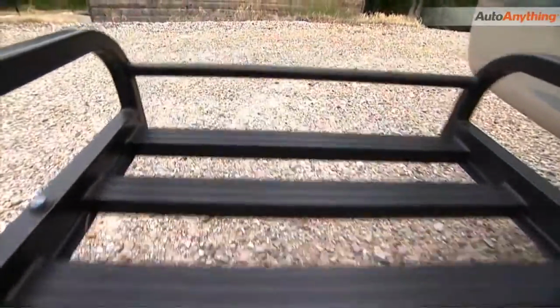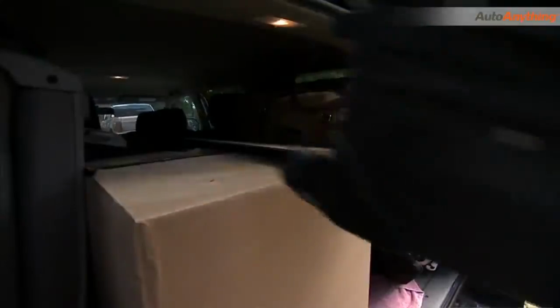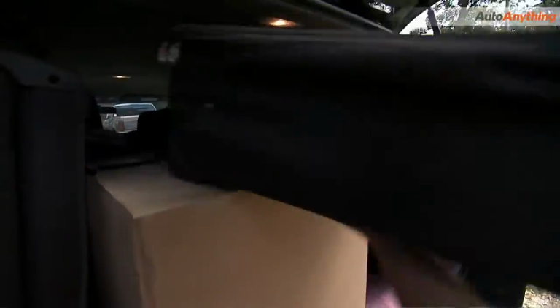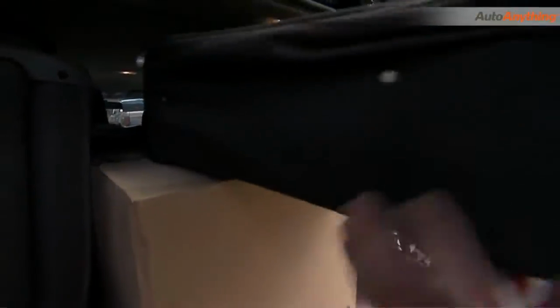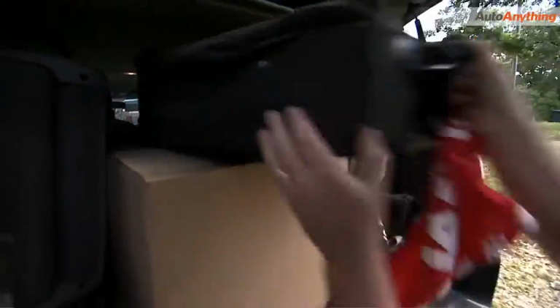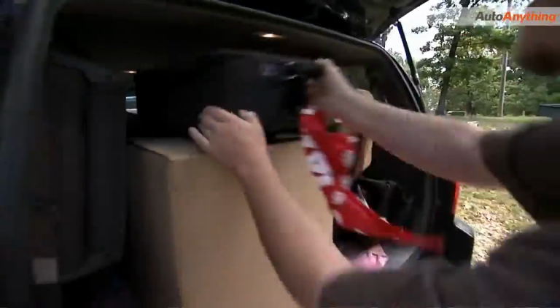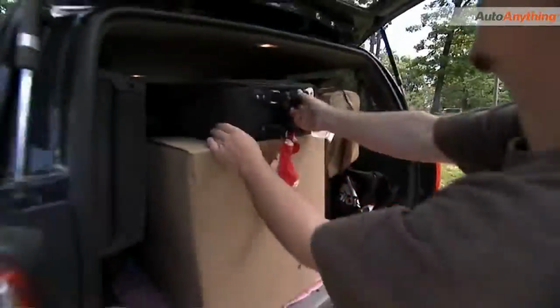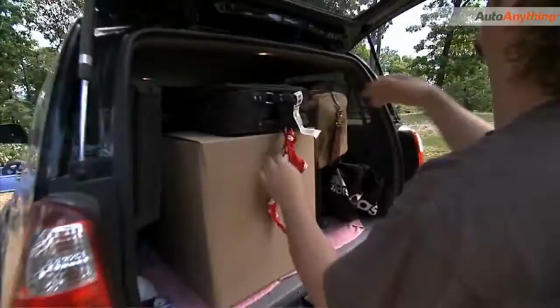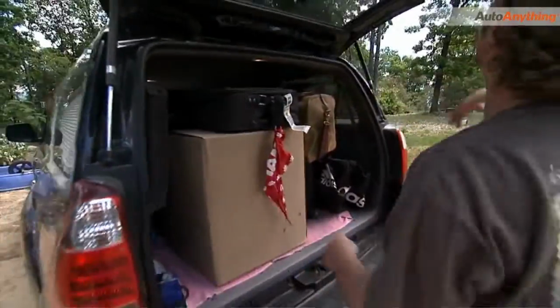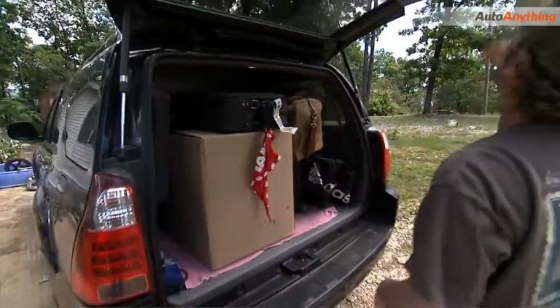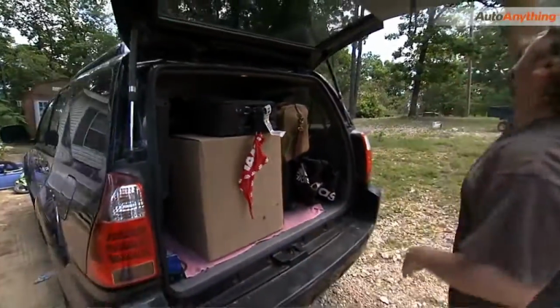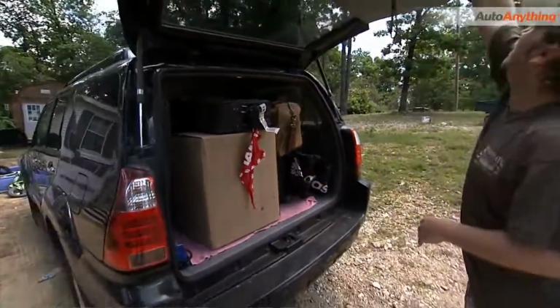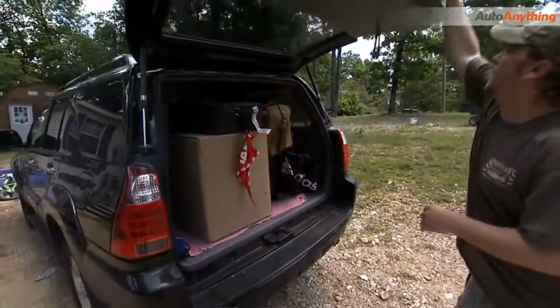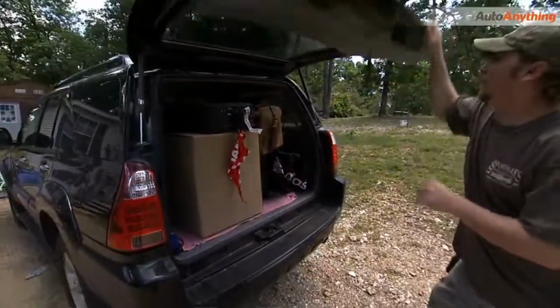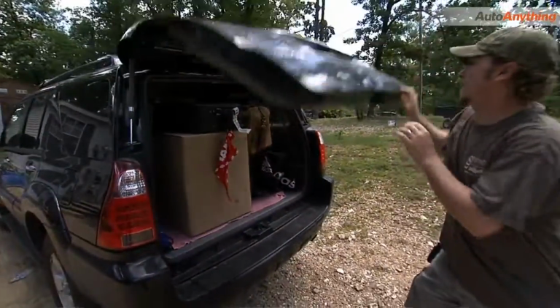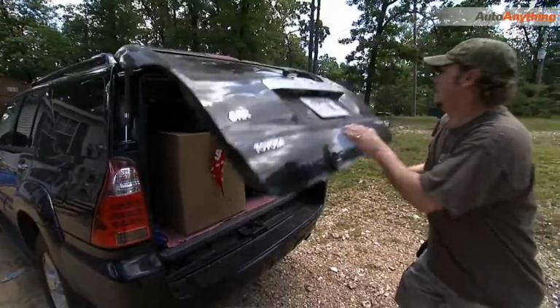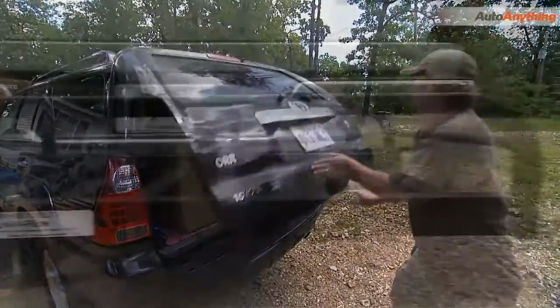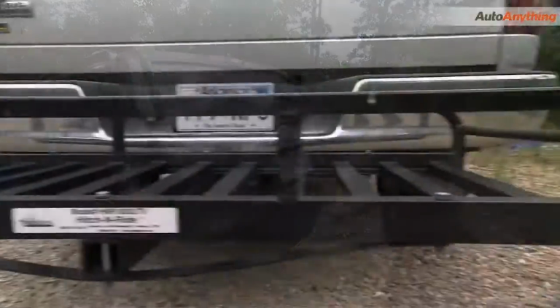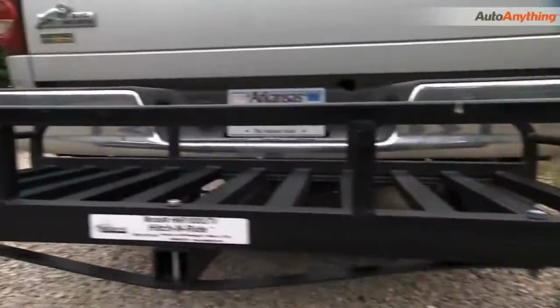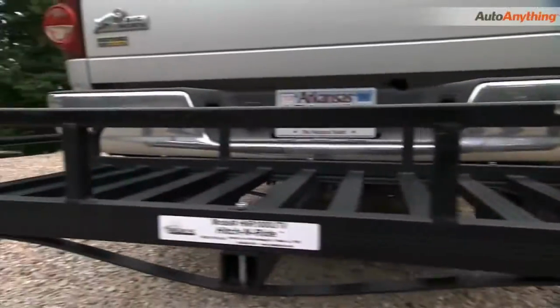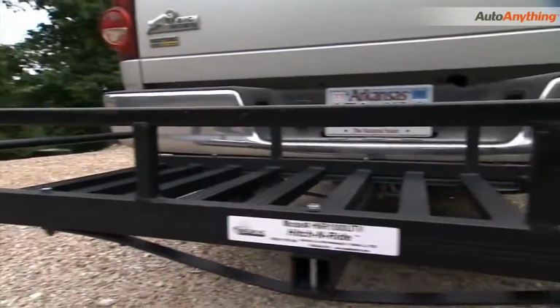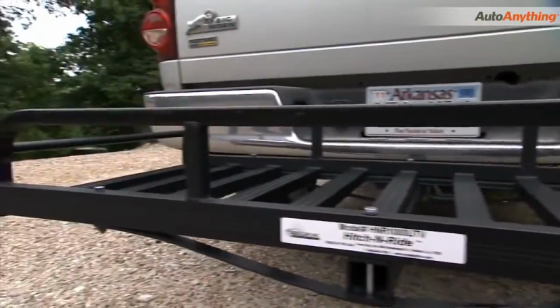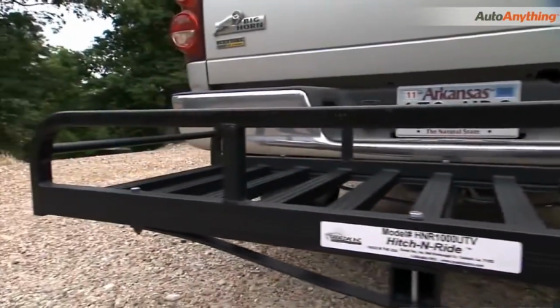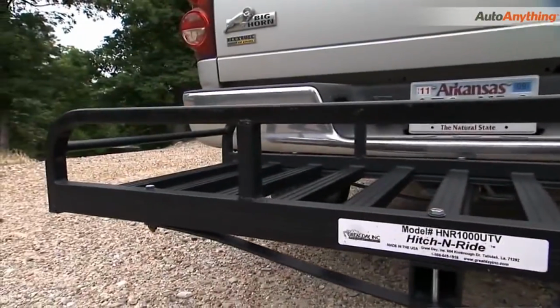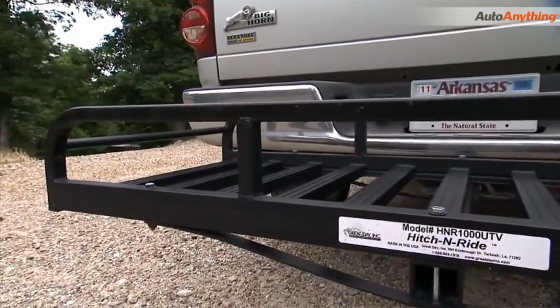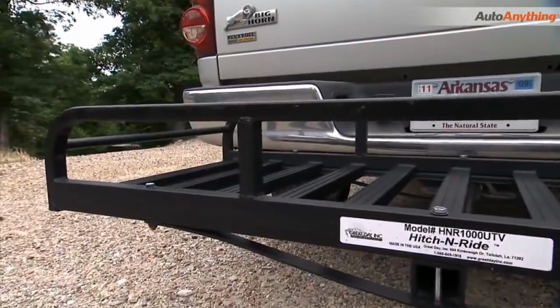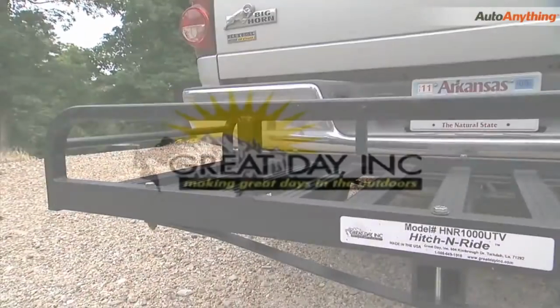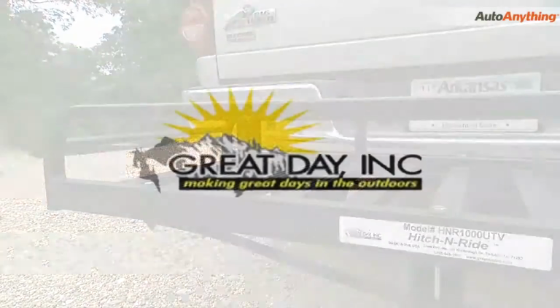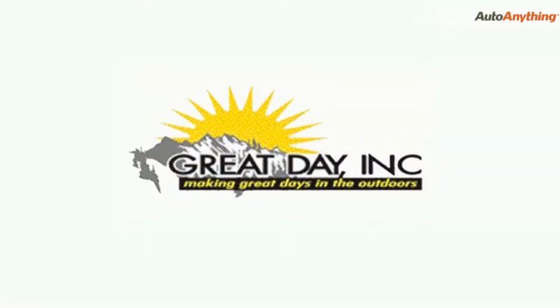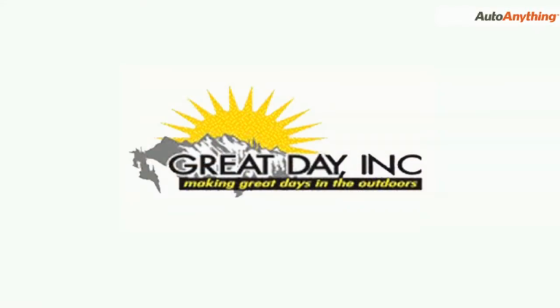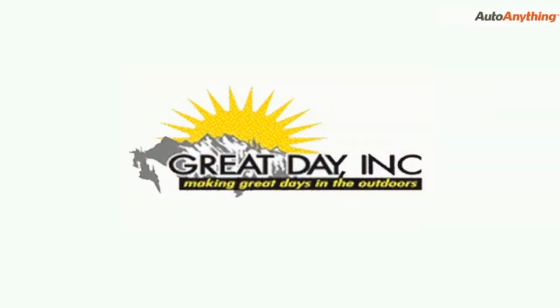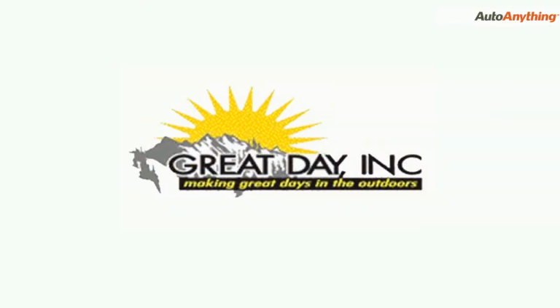So when you need extra cargo space for cars, trucks, or SUVs, it's the Hitch & Ride from Great Day.